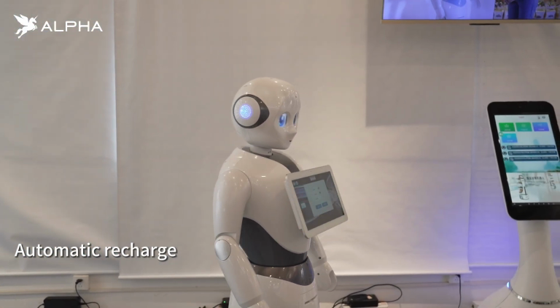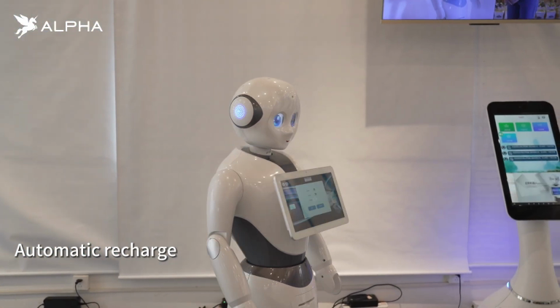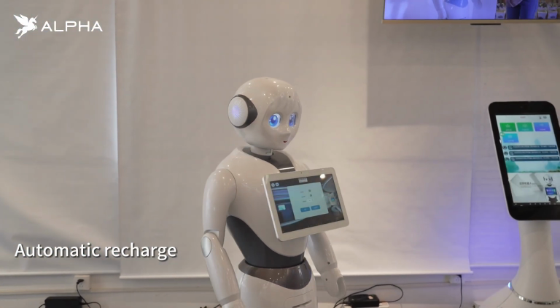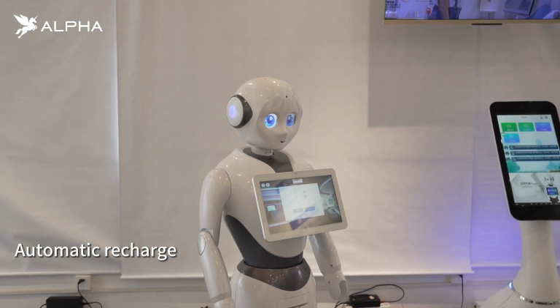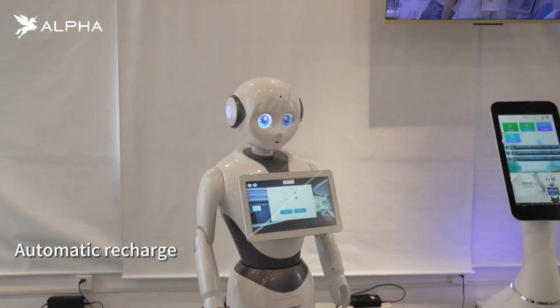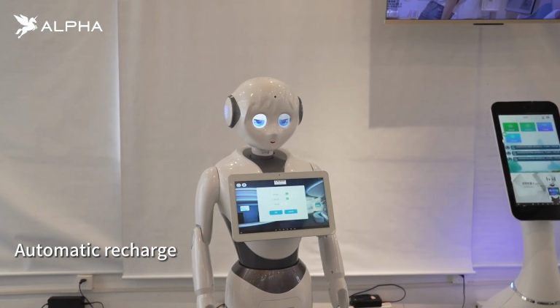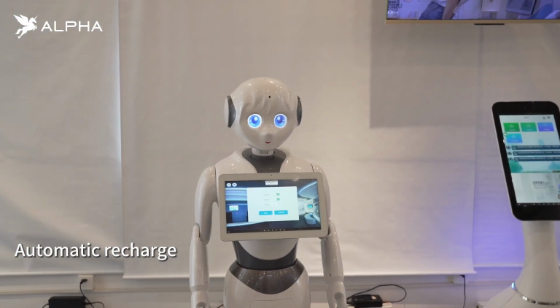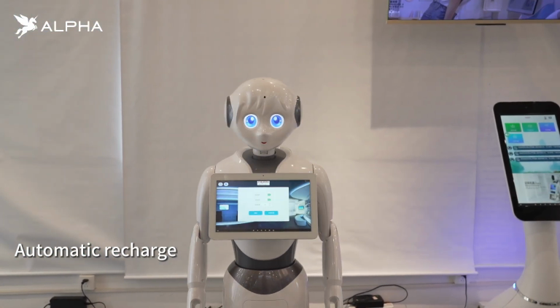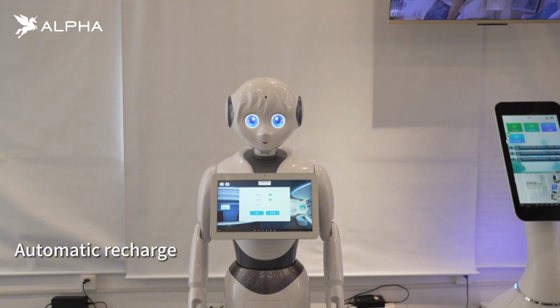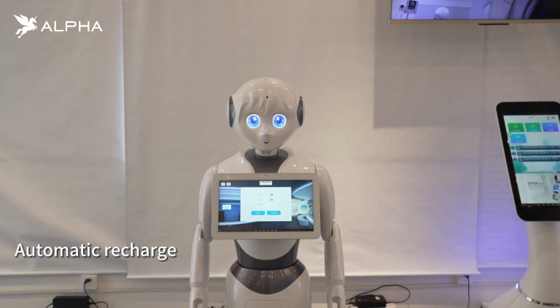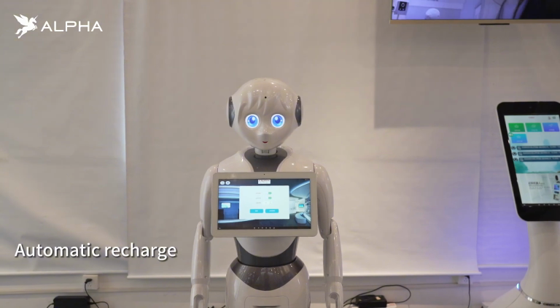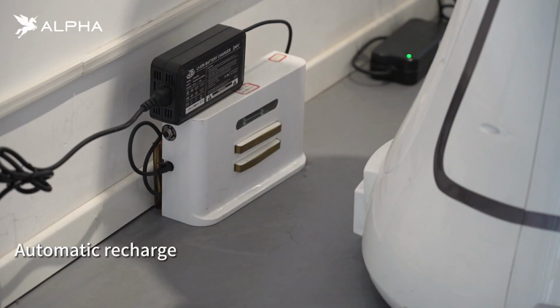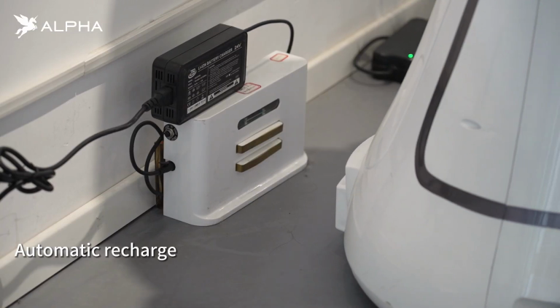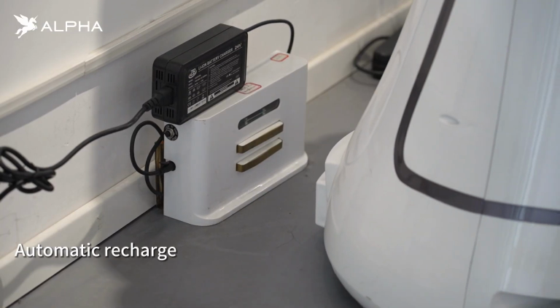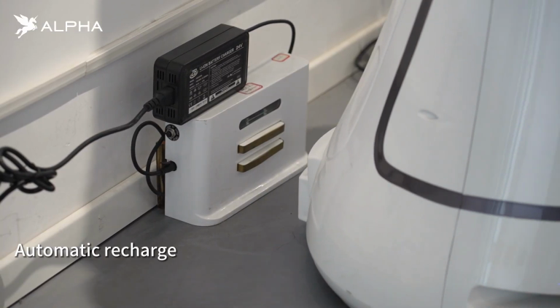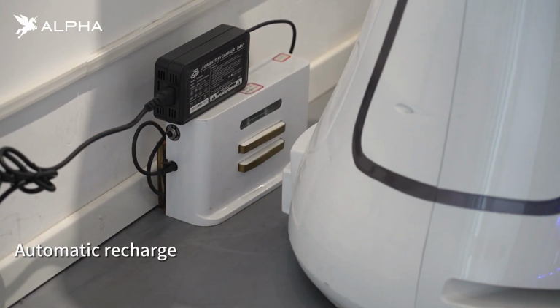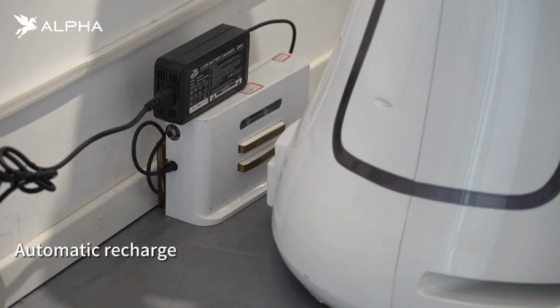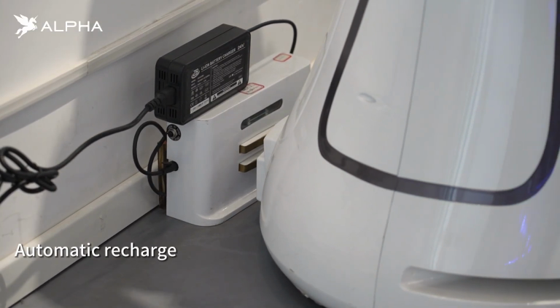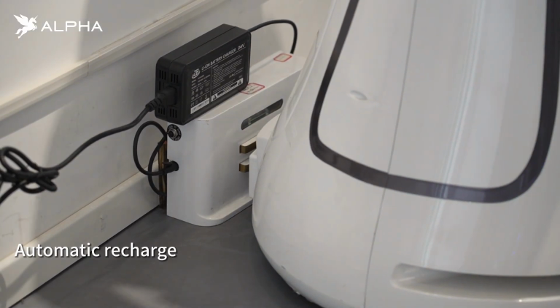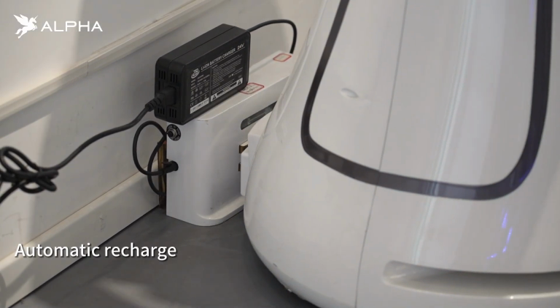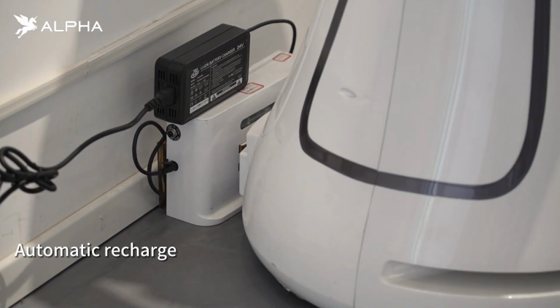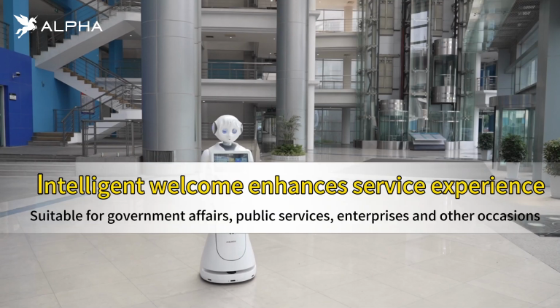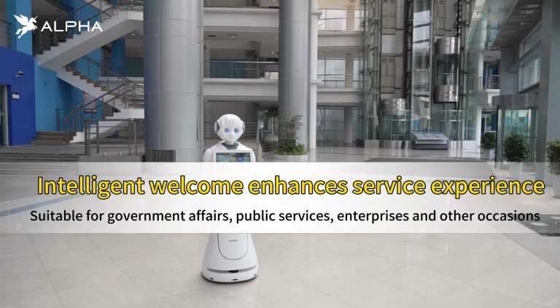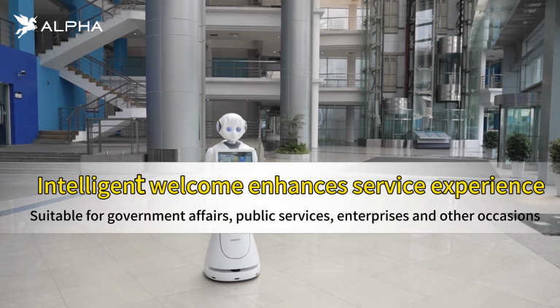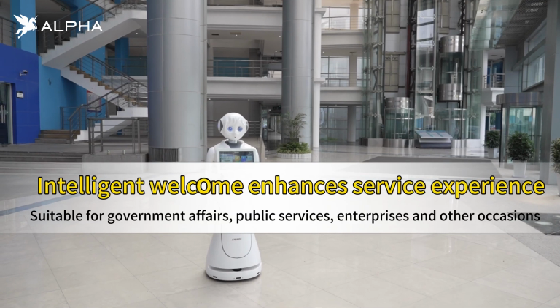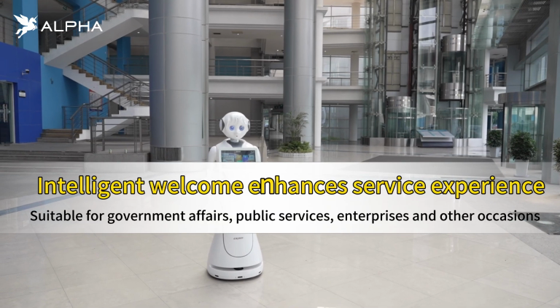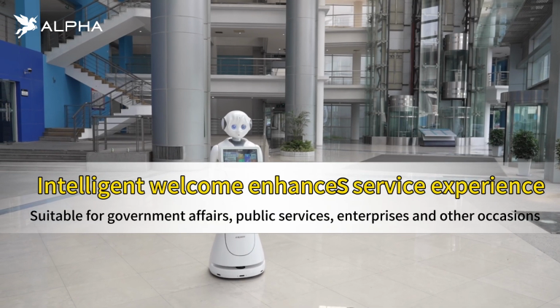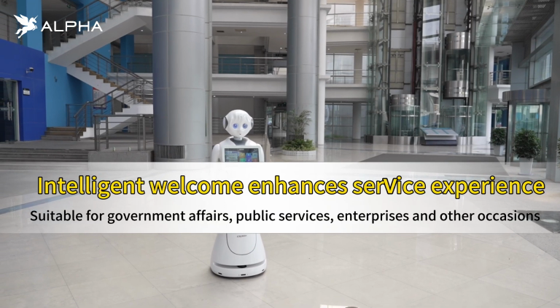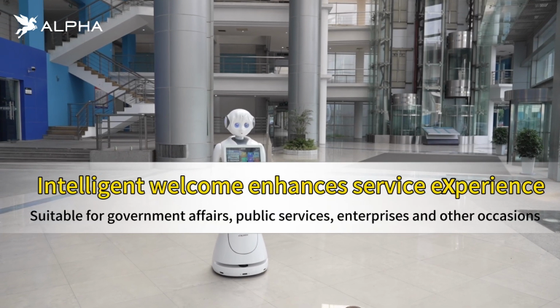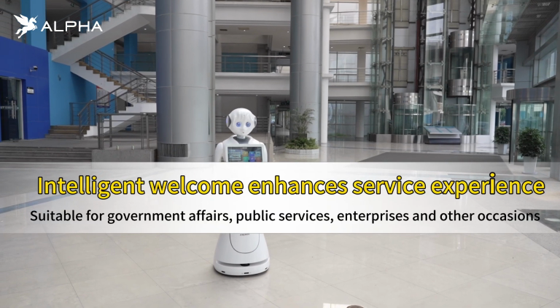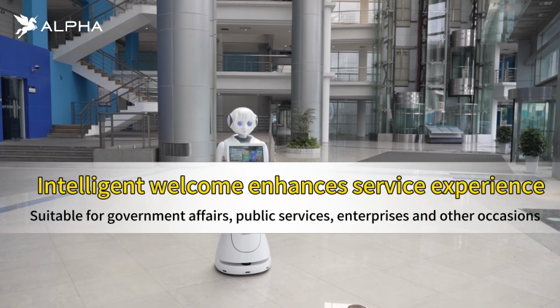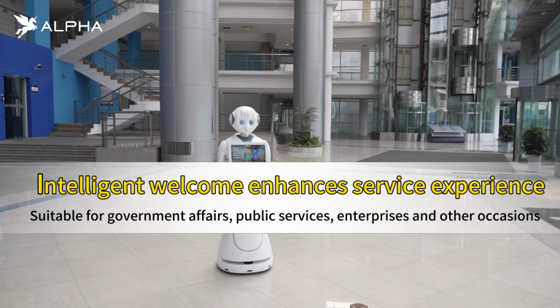At the end of a day of work, or when the battery is low, Alice will return to the charging station to charge. This is Alpha Robotics' Alice.